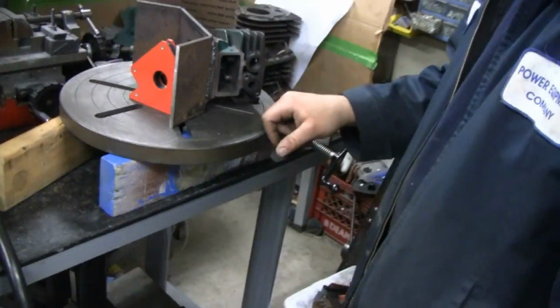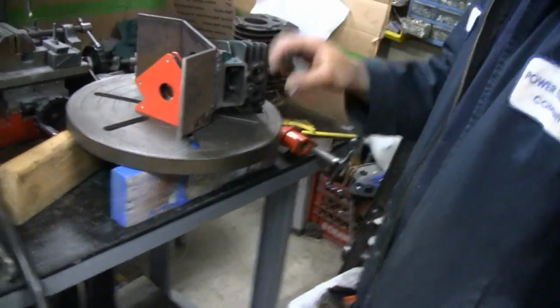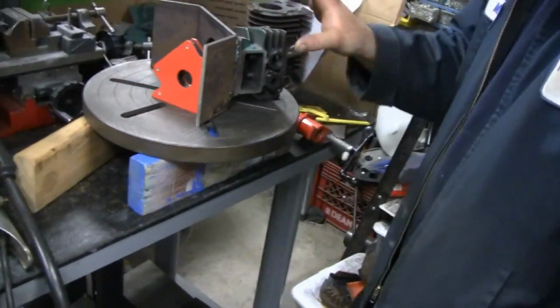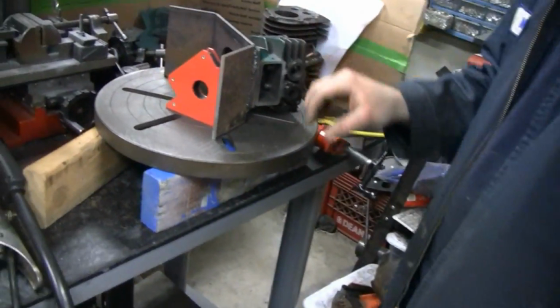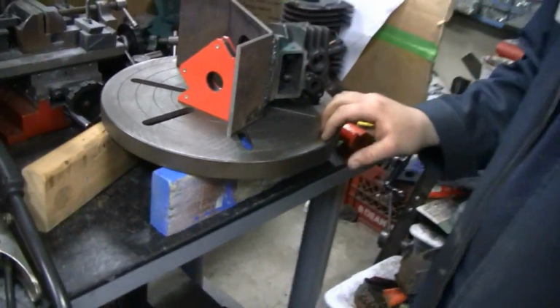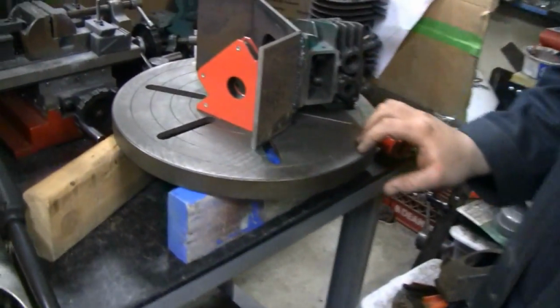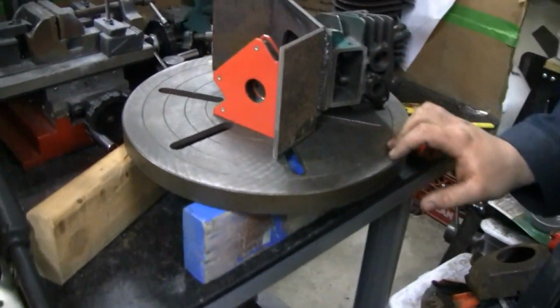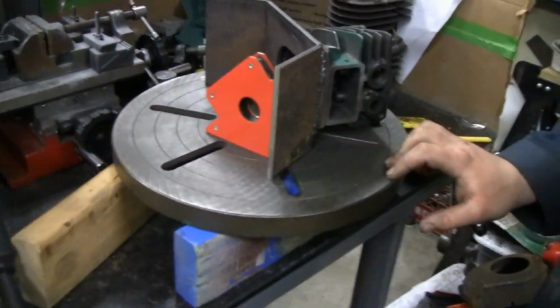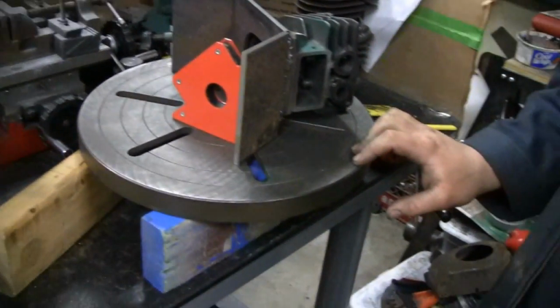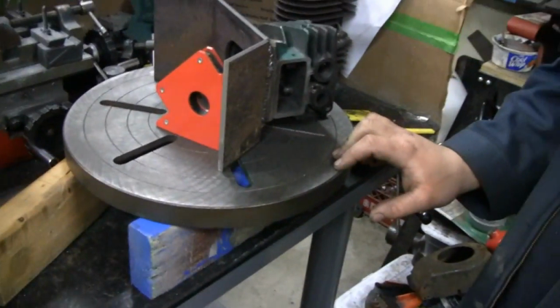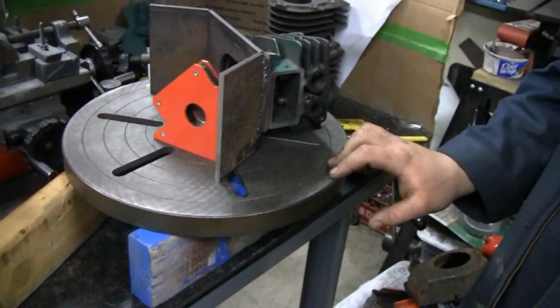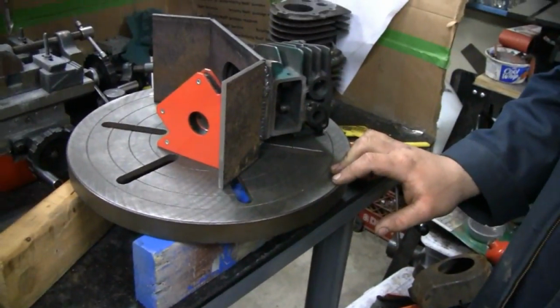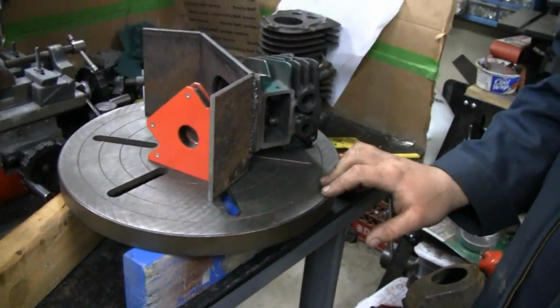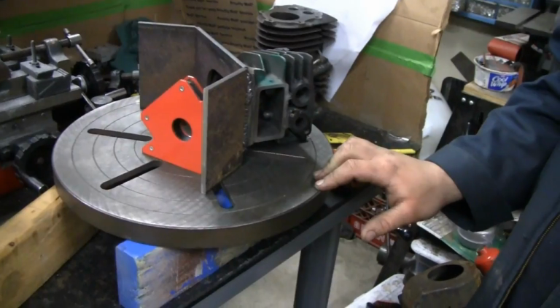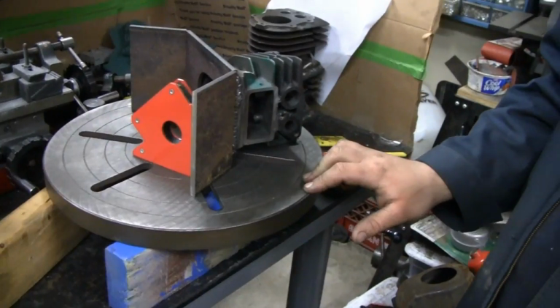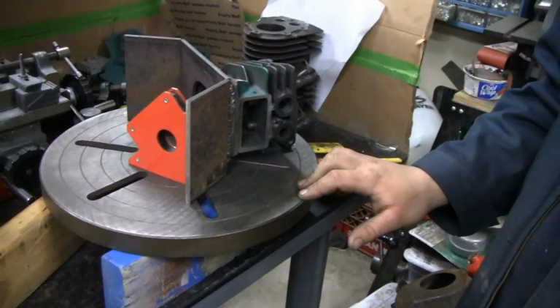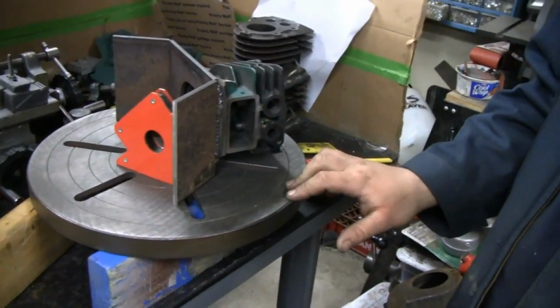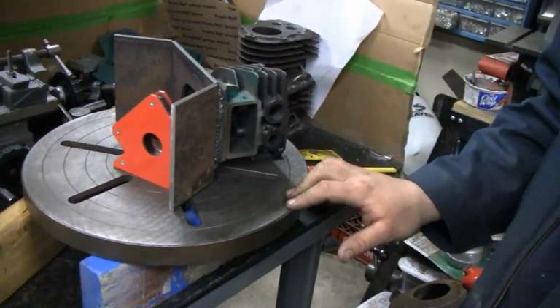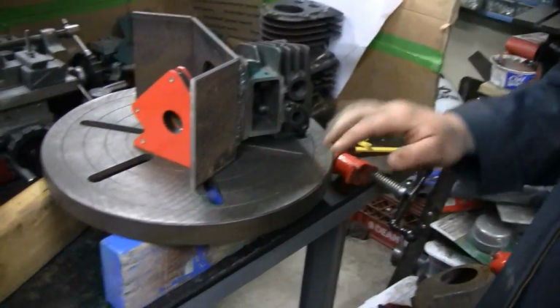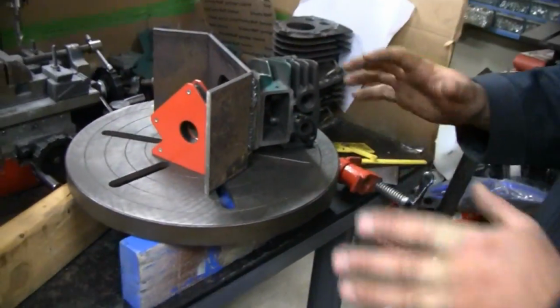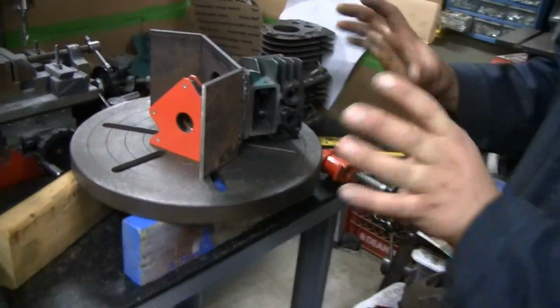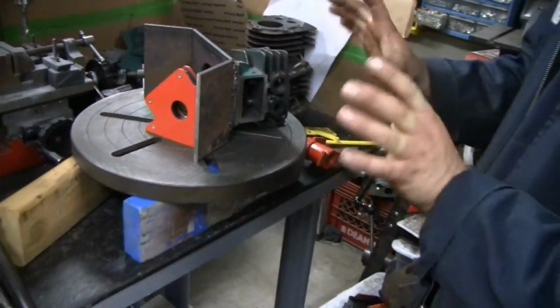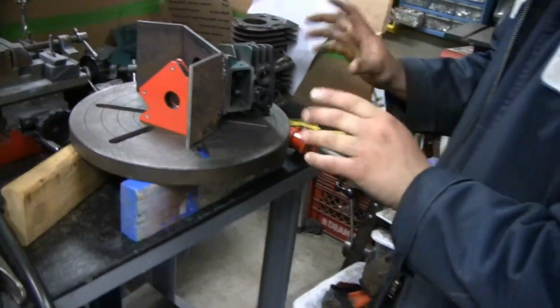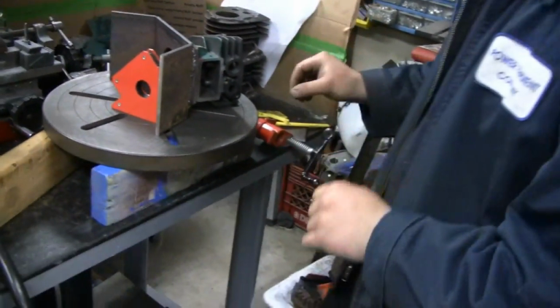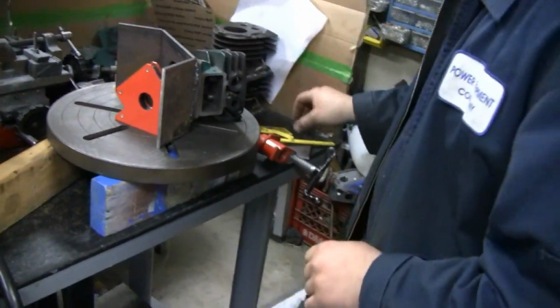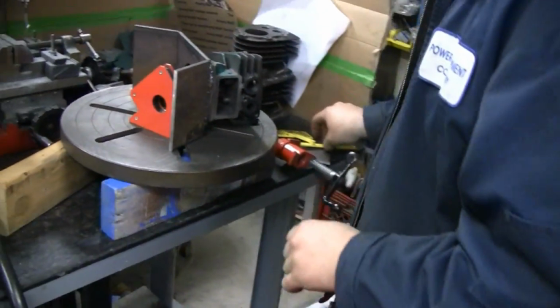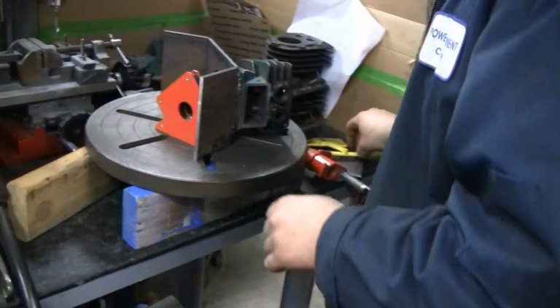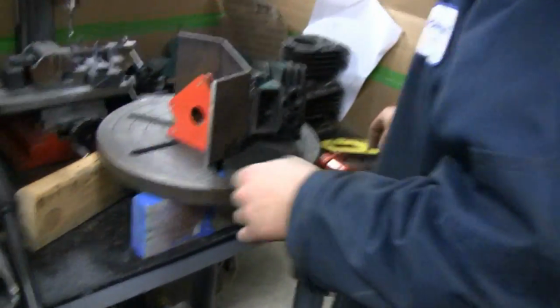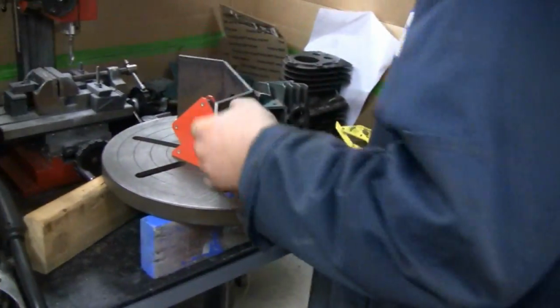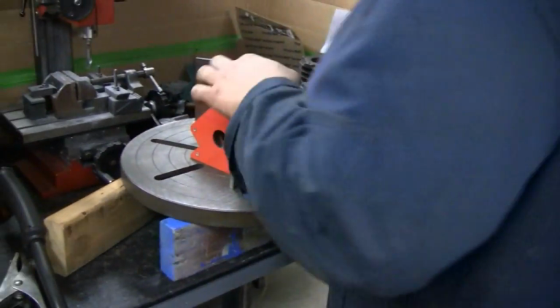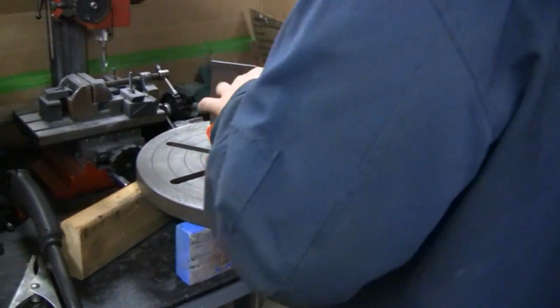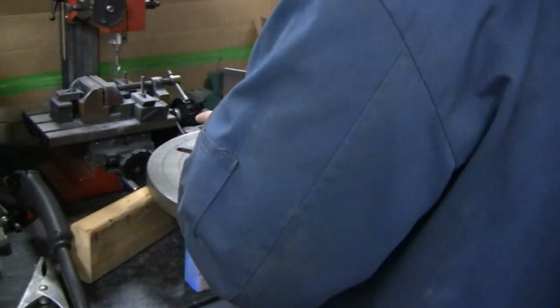Got it sitting on a flat plate too? Yeah, exactly — have to, so everything is square. Alright, looking good buddy.